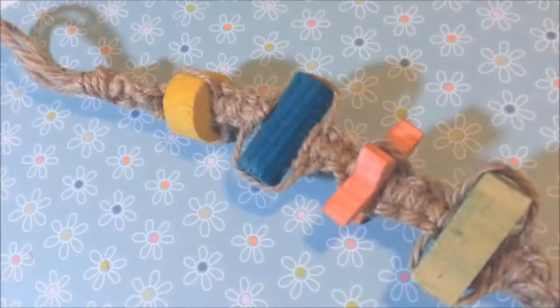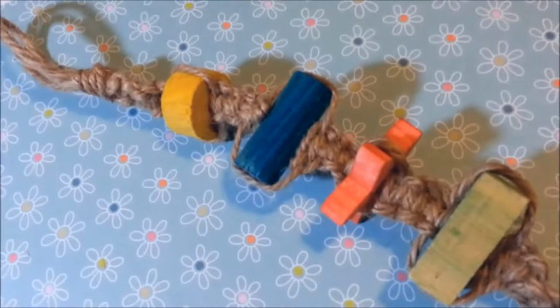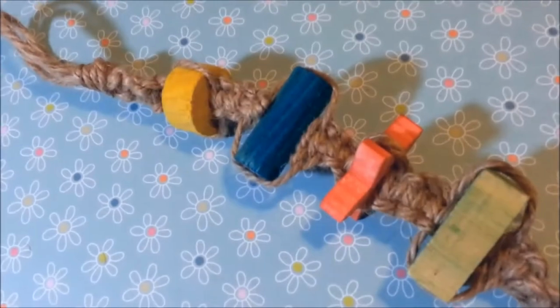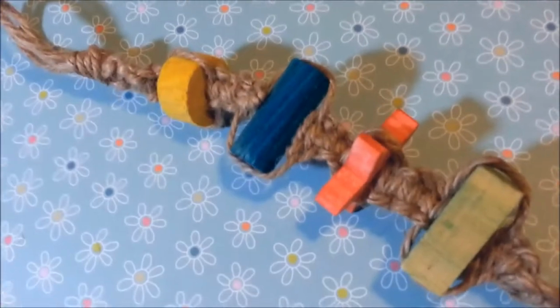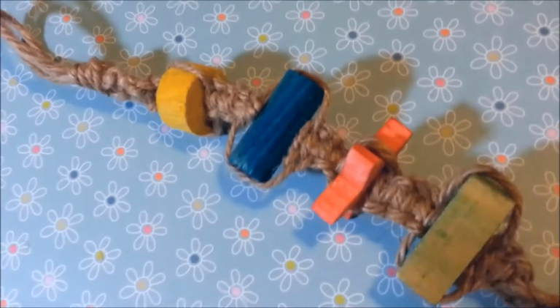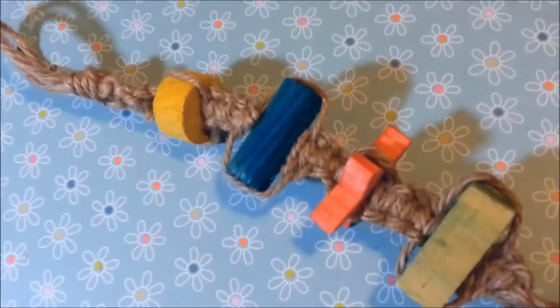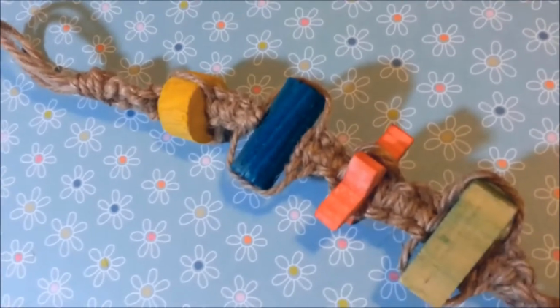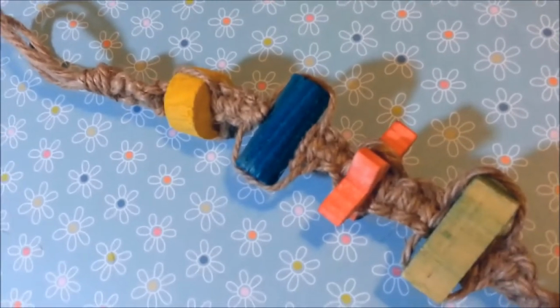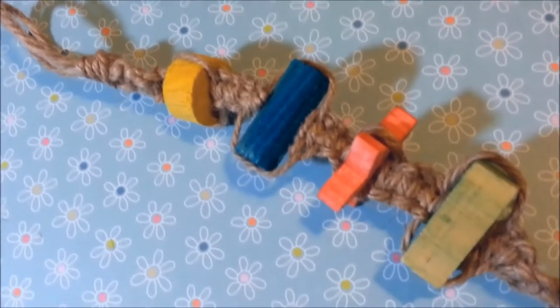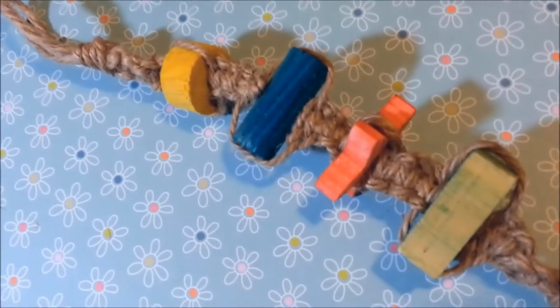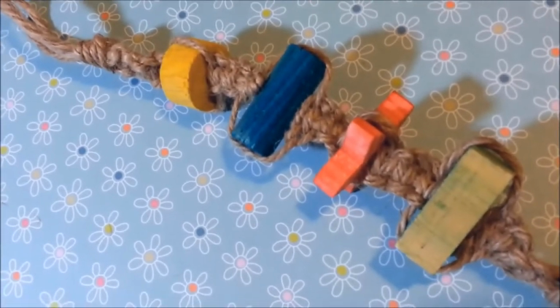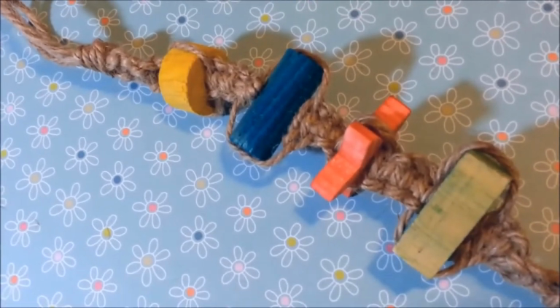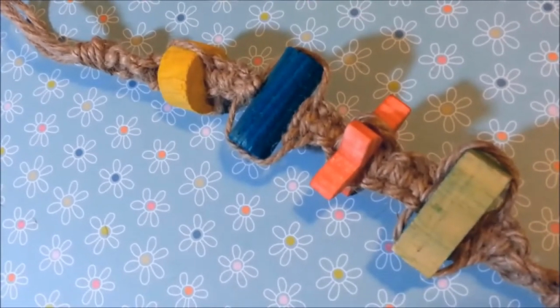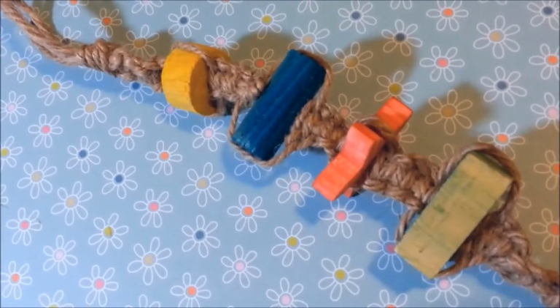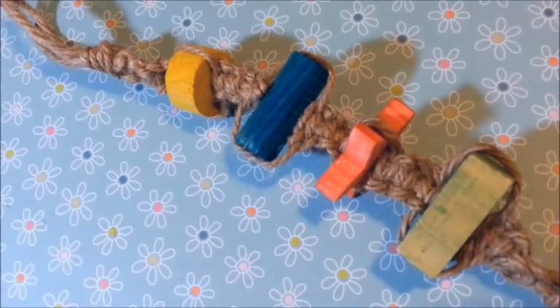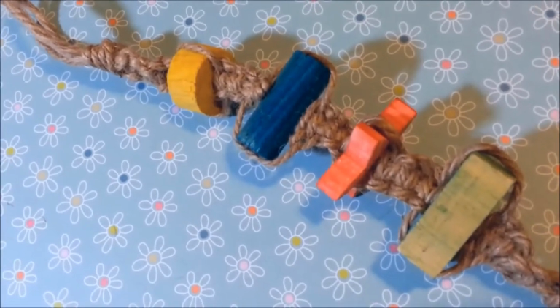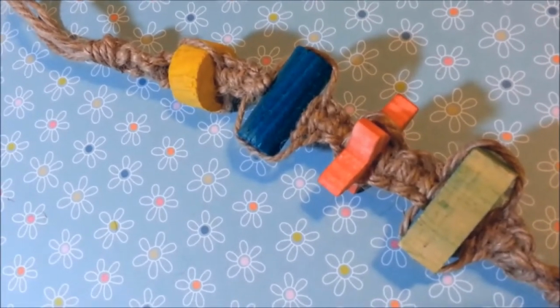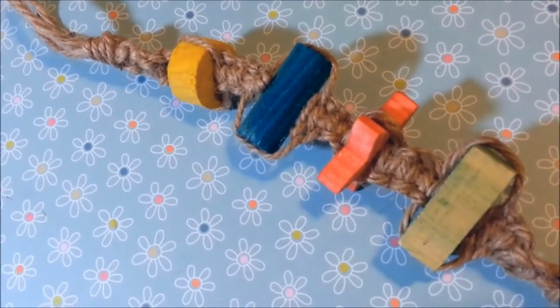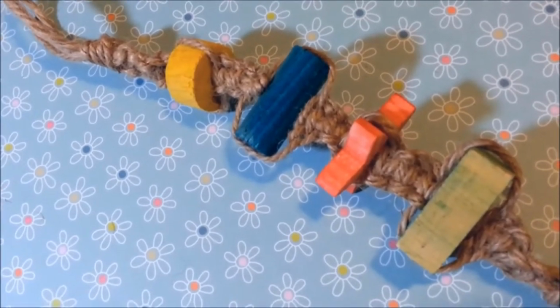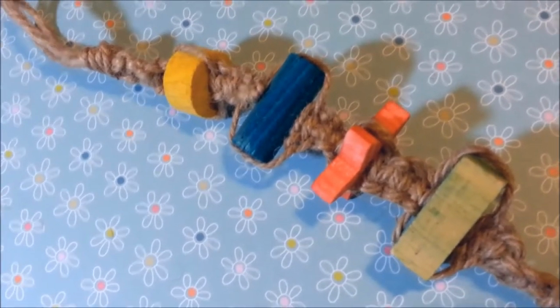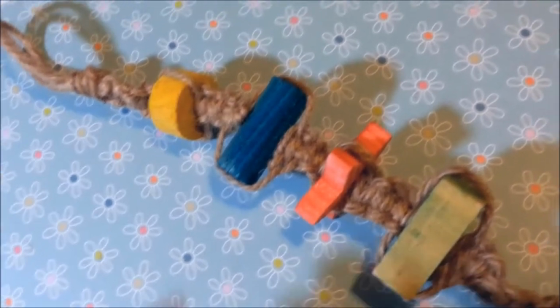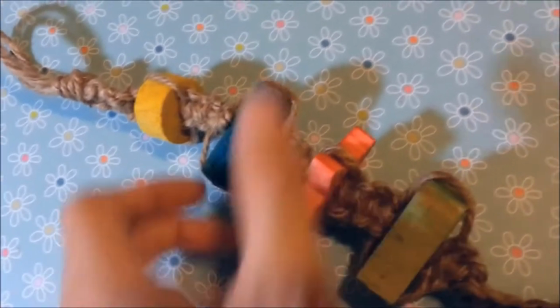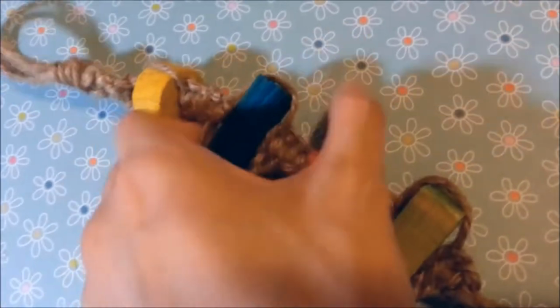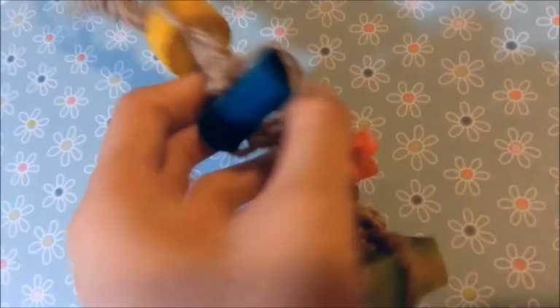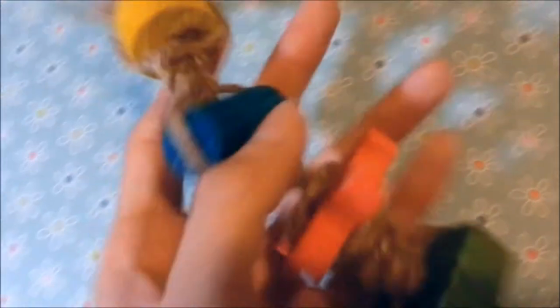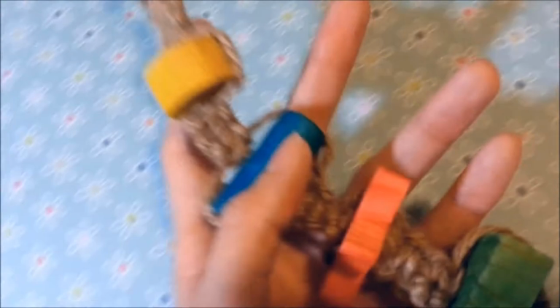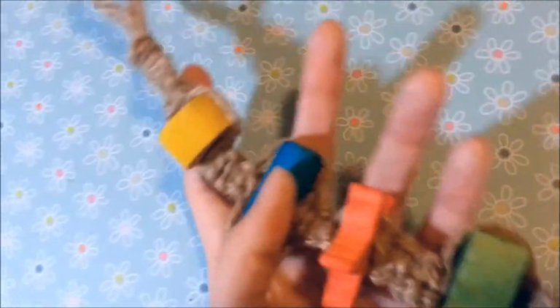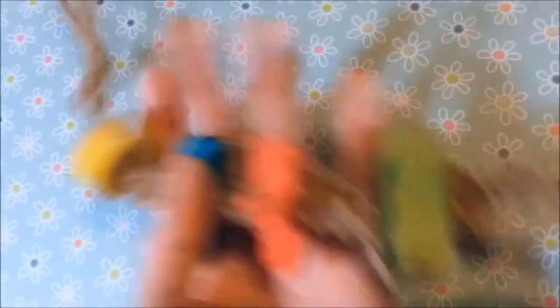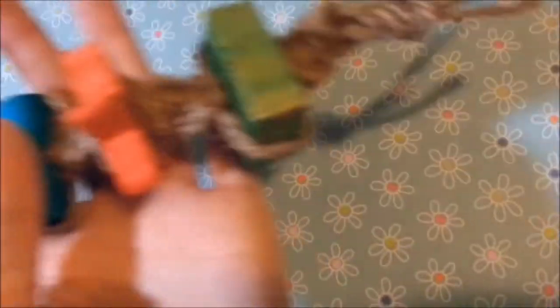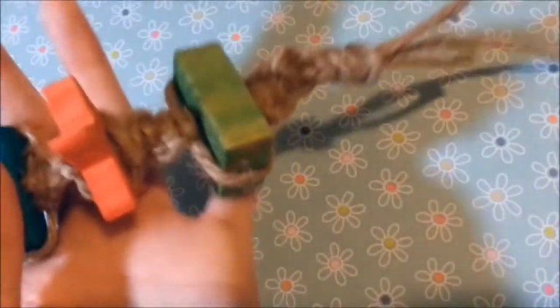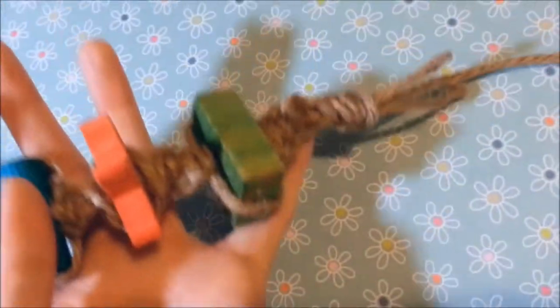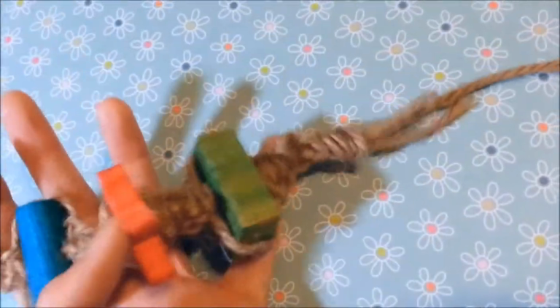Hi guys, this is Ellie, and for this month's craftables, I decided to show you guys how to make a hanging chew toy.